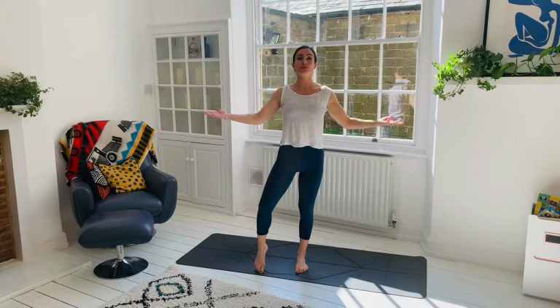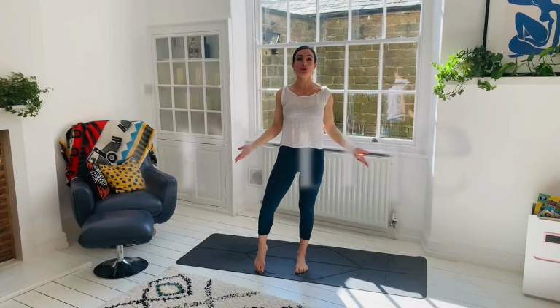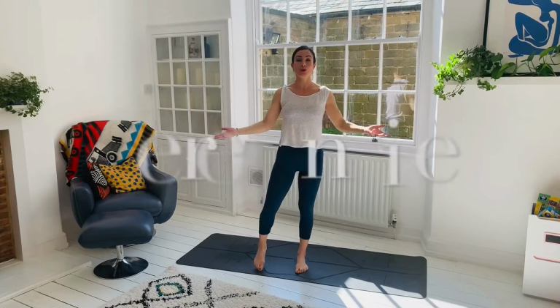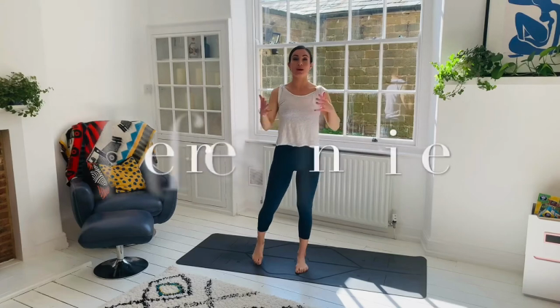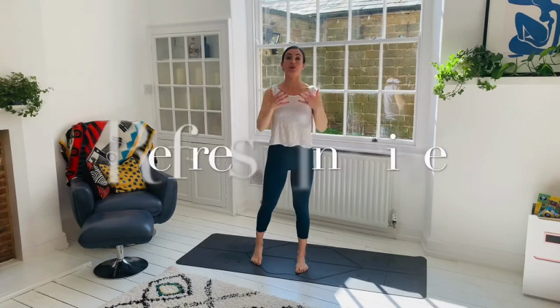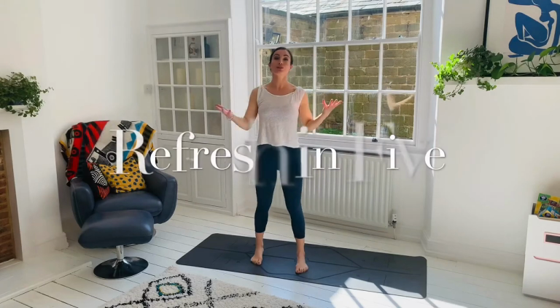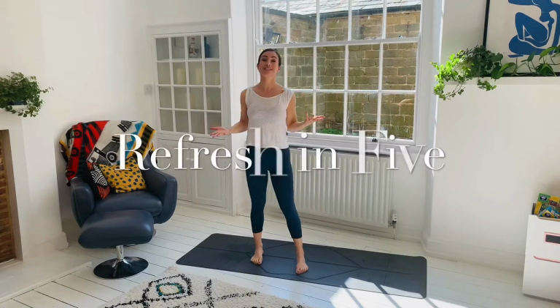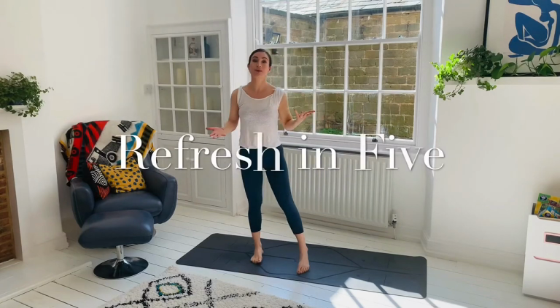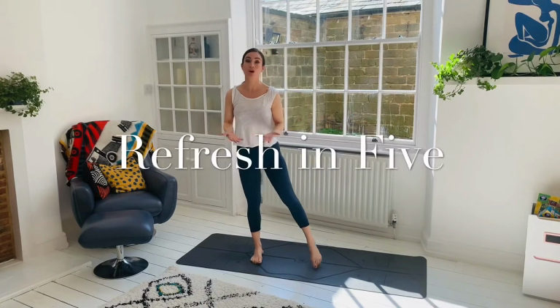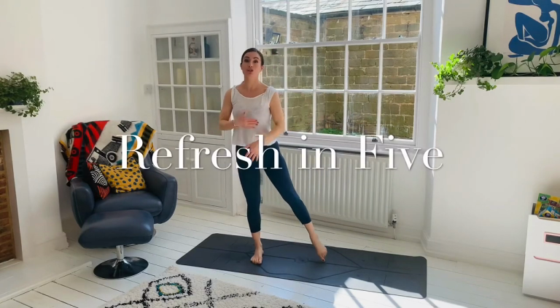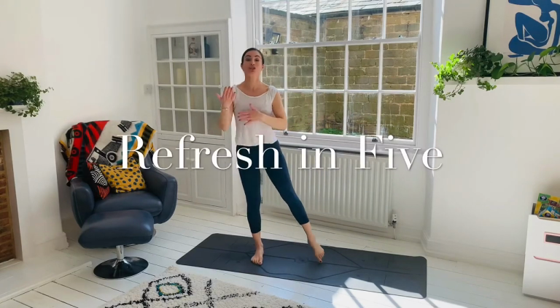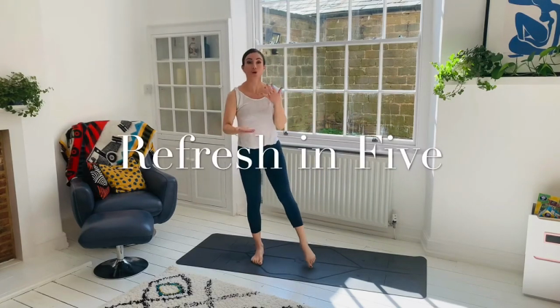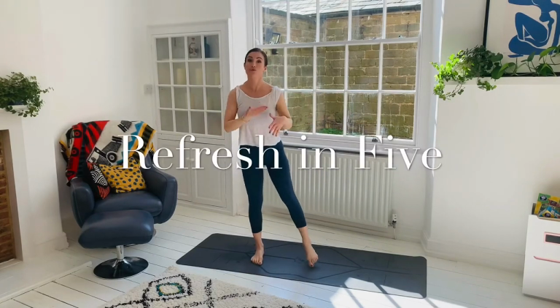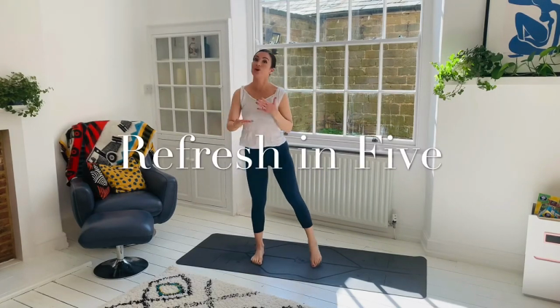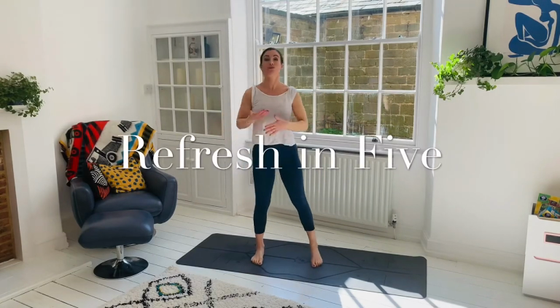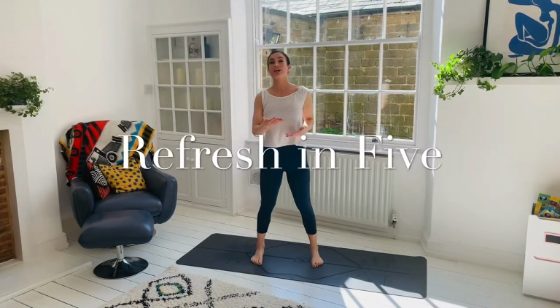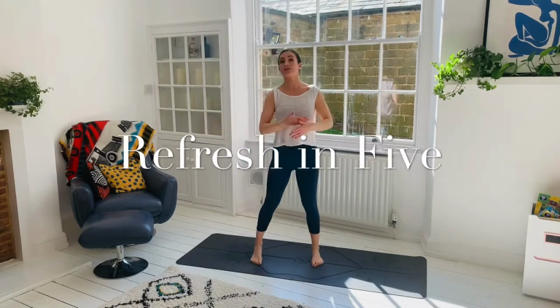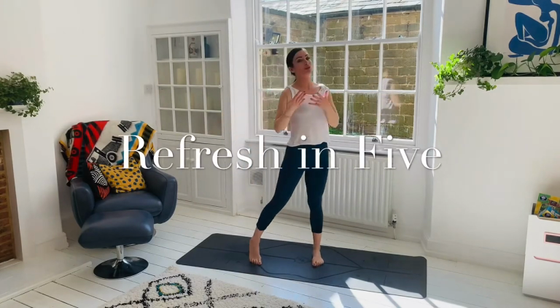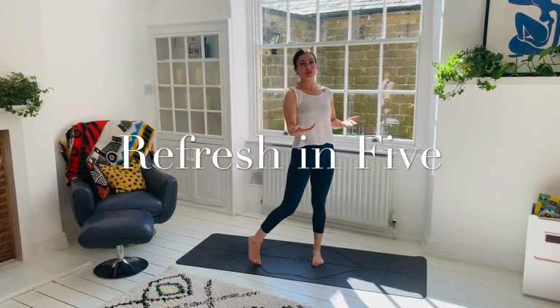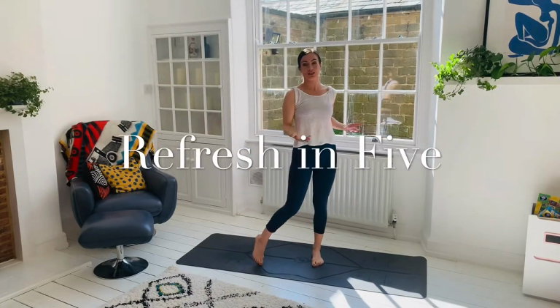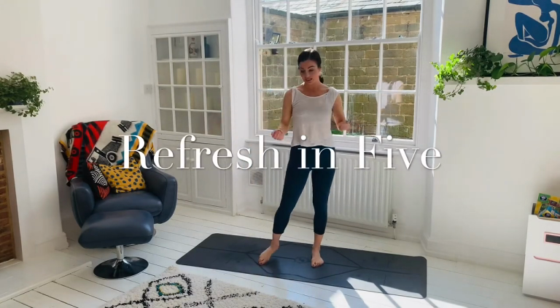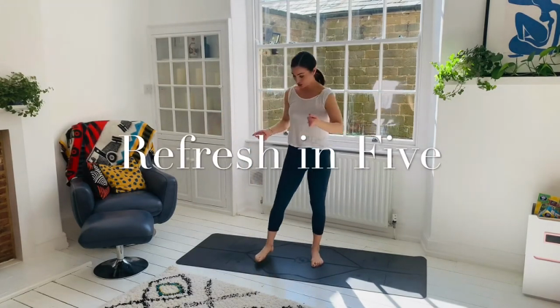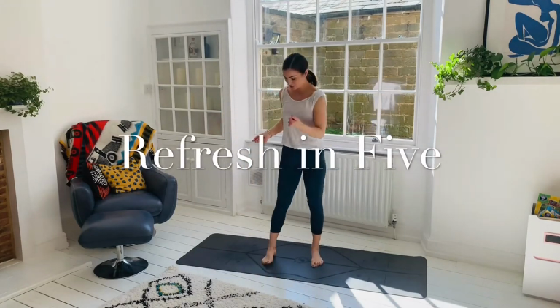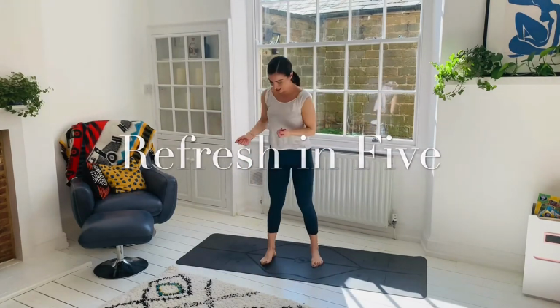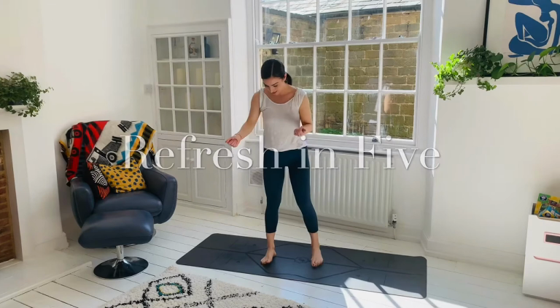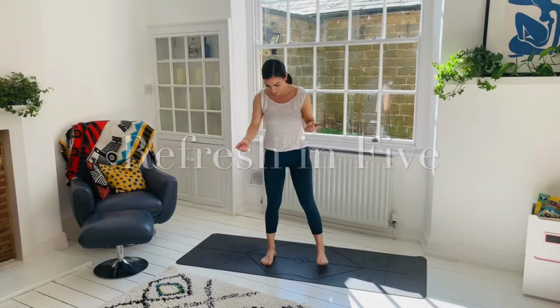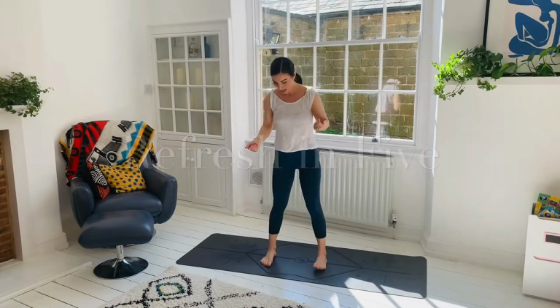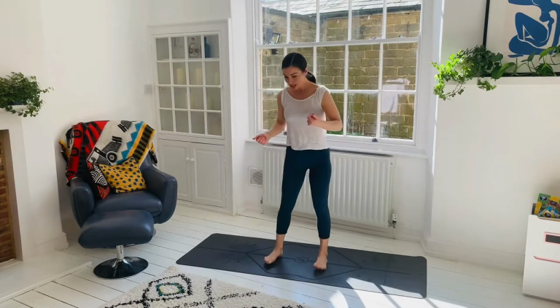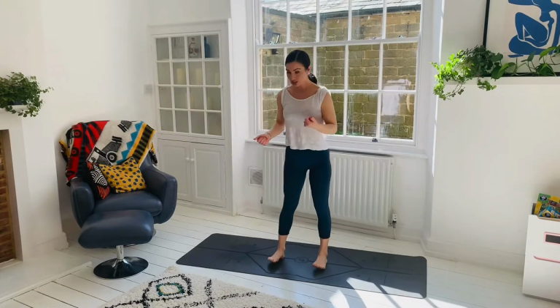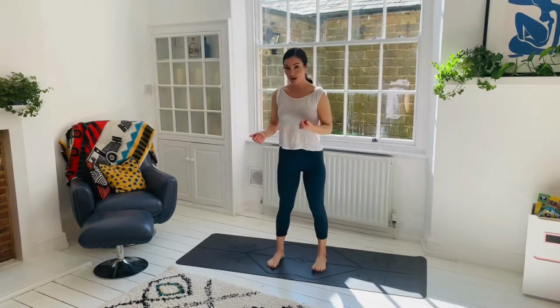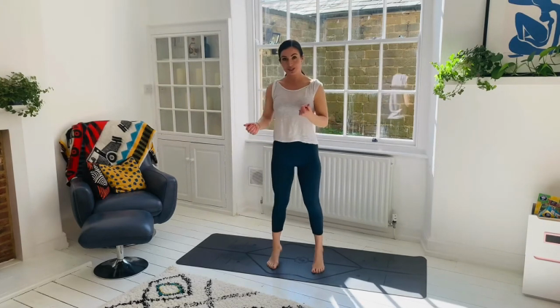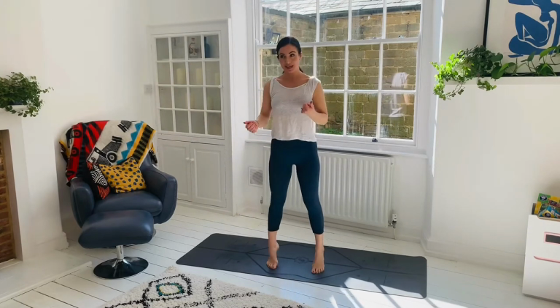Morning workout, but we're going to do the same postures over and over again. We don't do any sun salutations or anything like that. So let's begin.